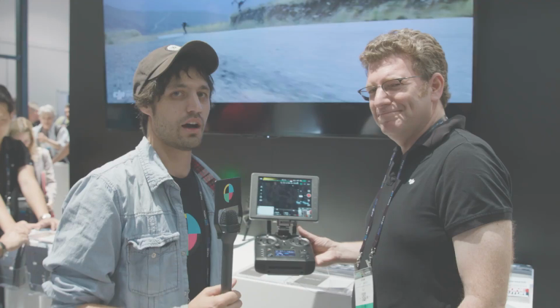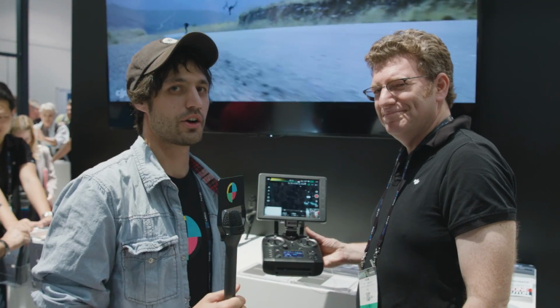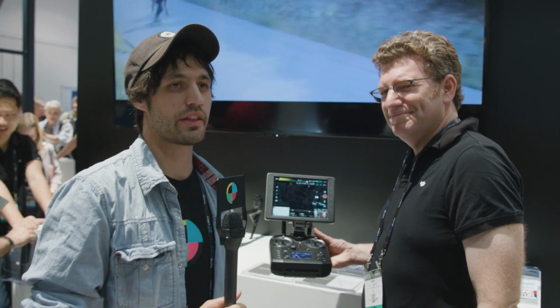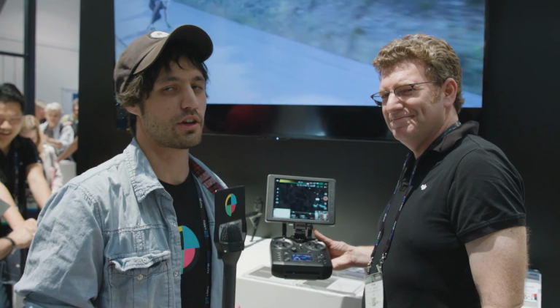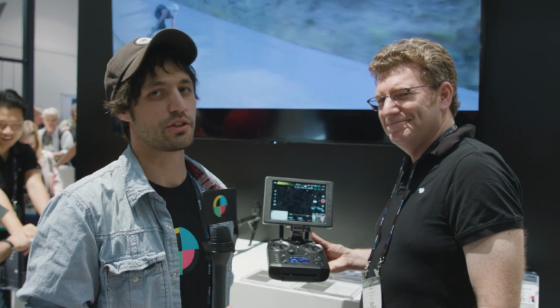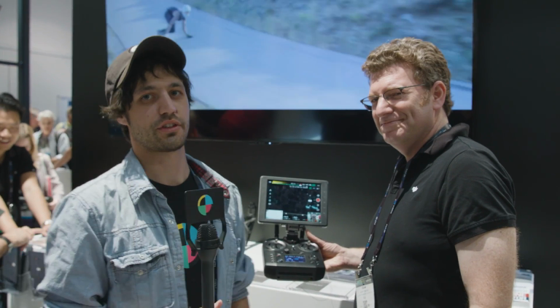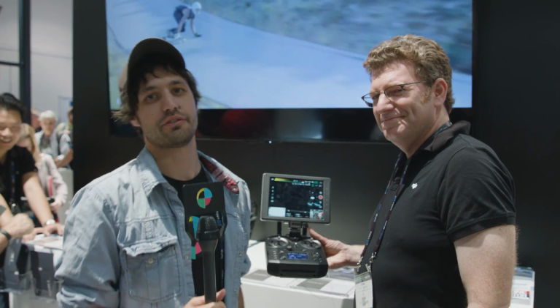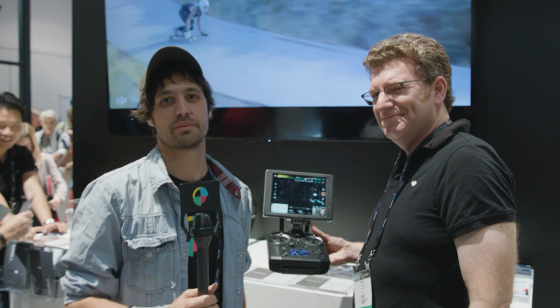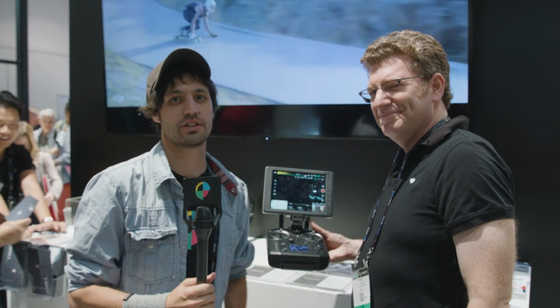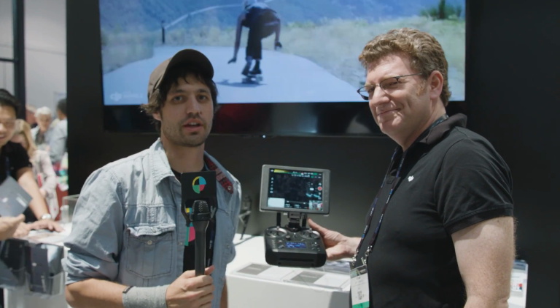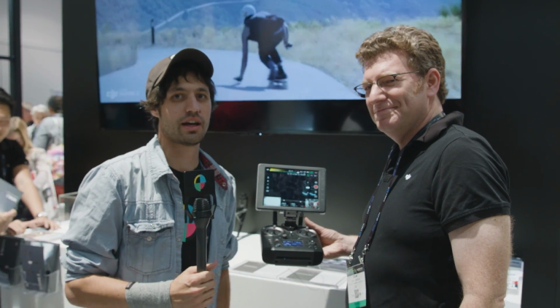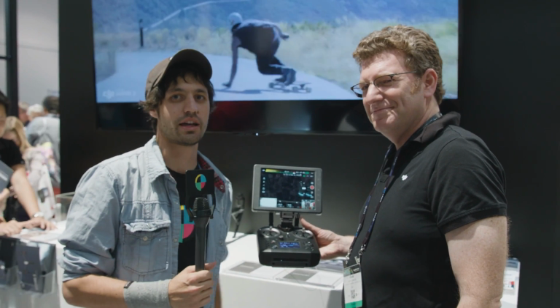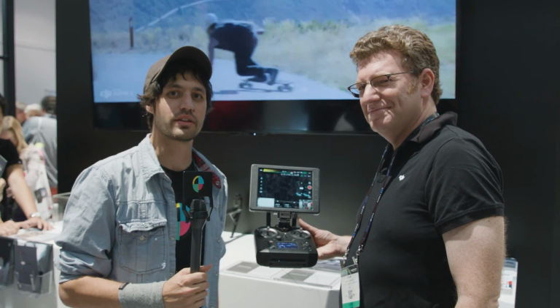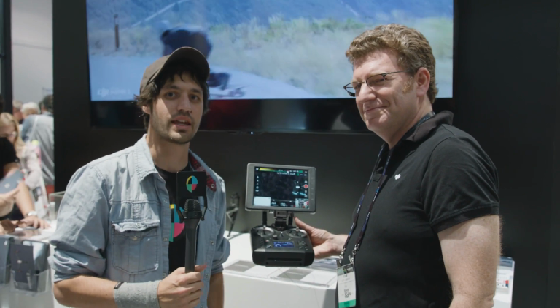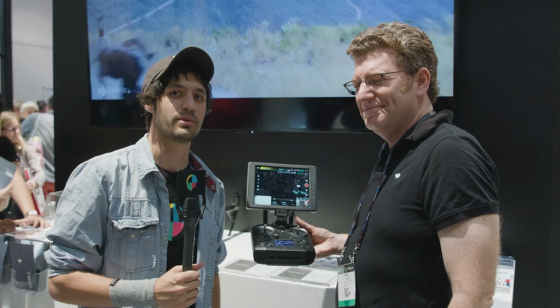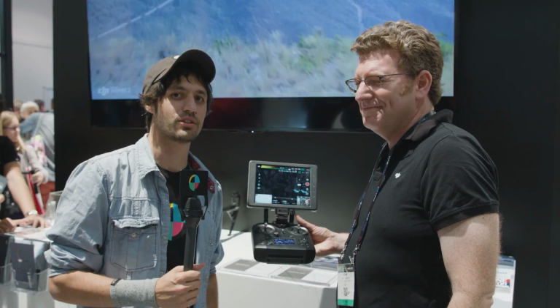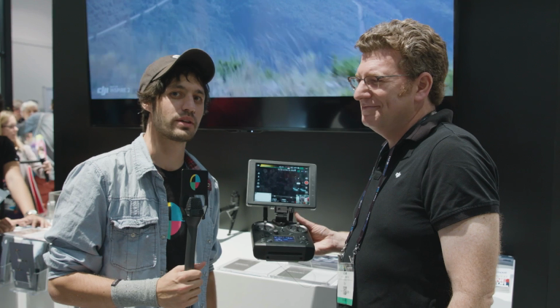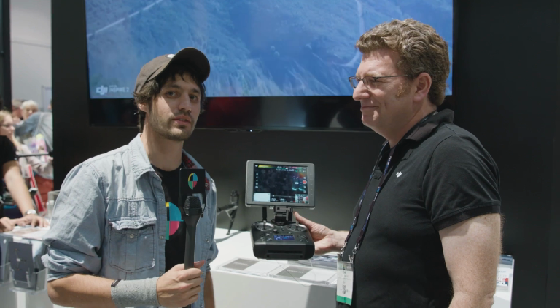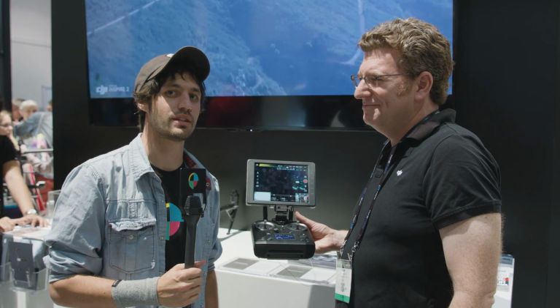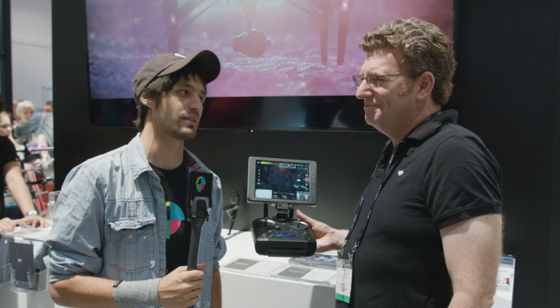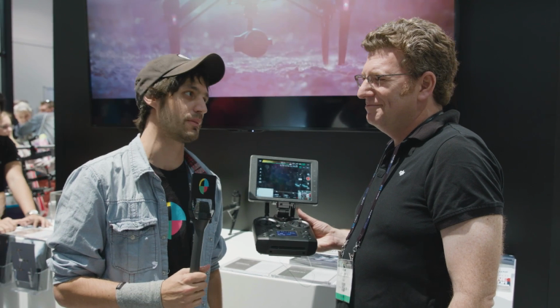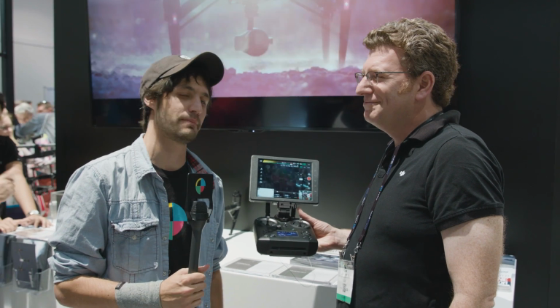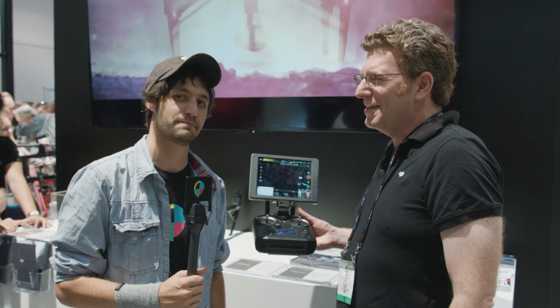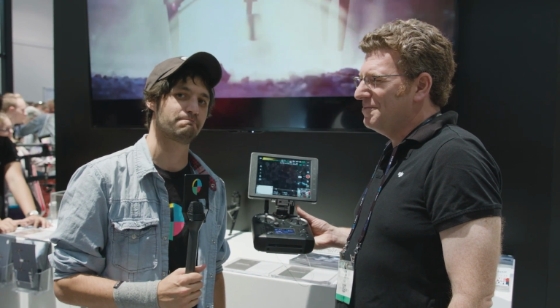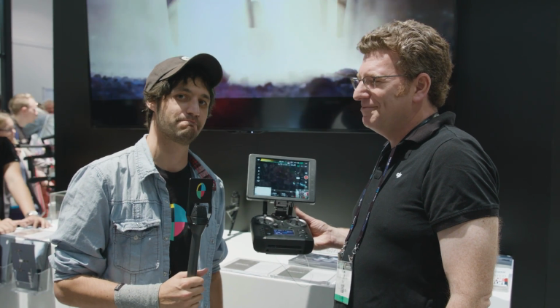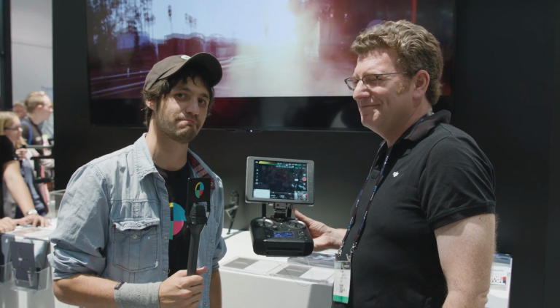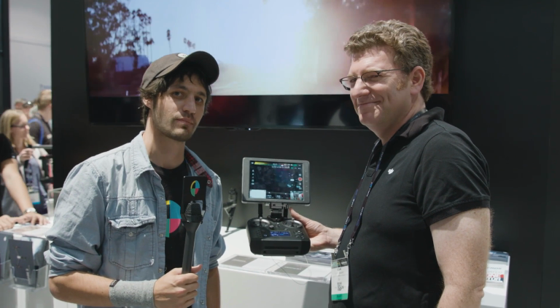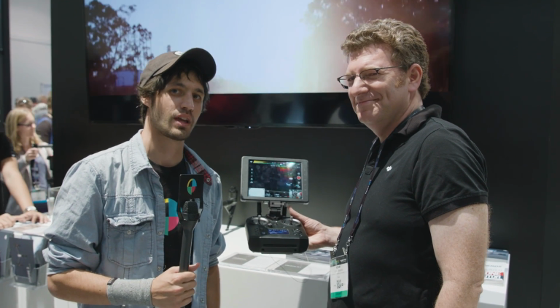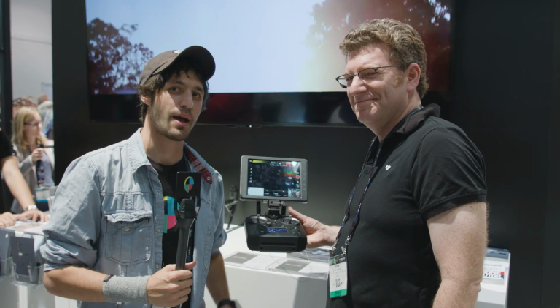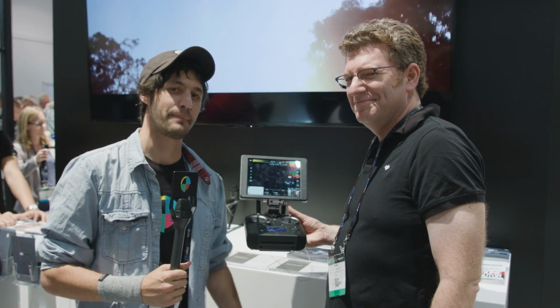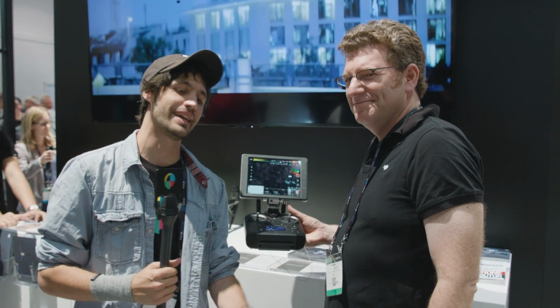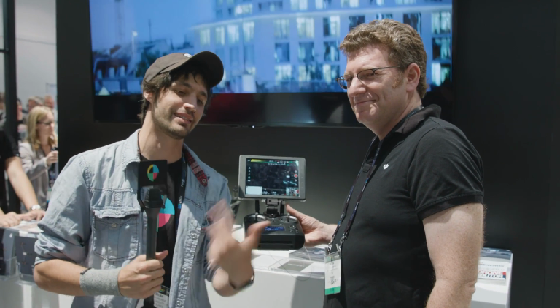That's all the new stuff from DJI at NAB 2017. Thanks, Adam.